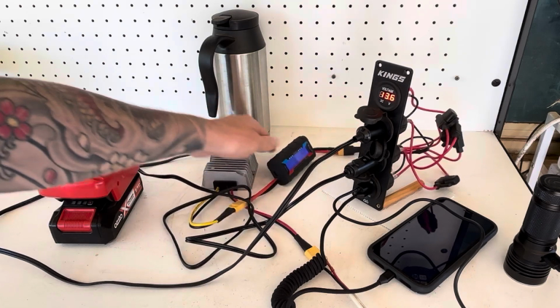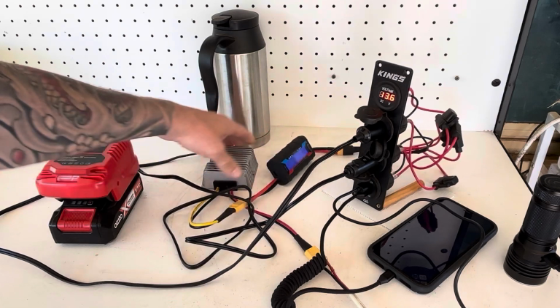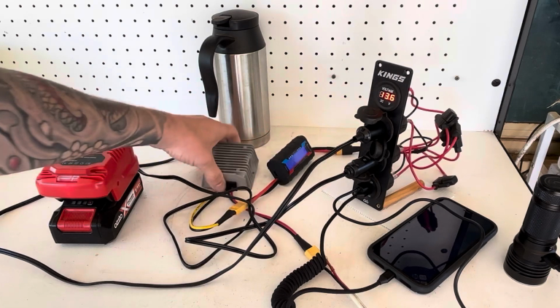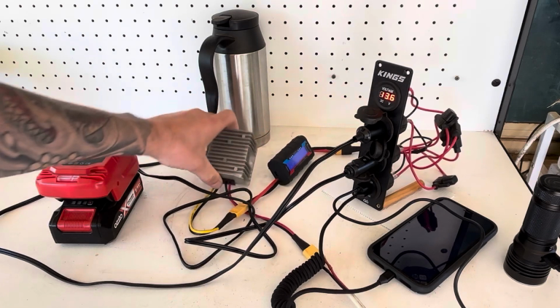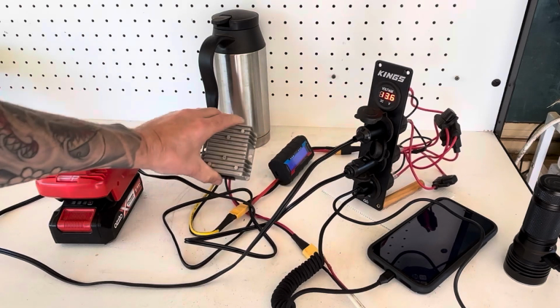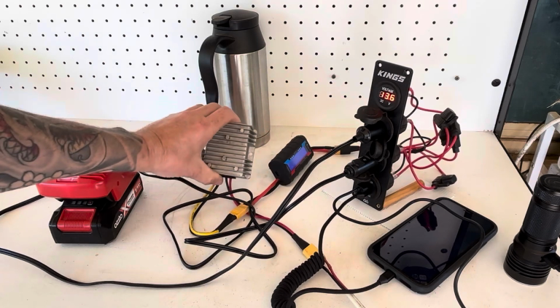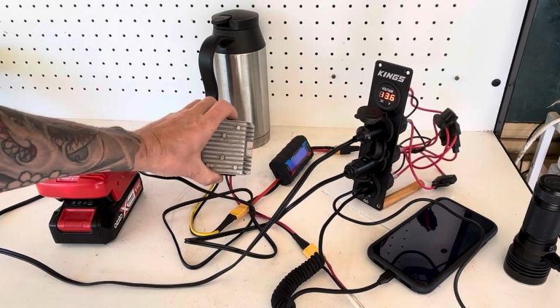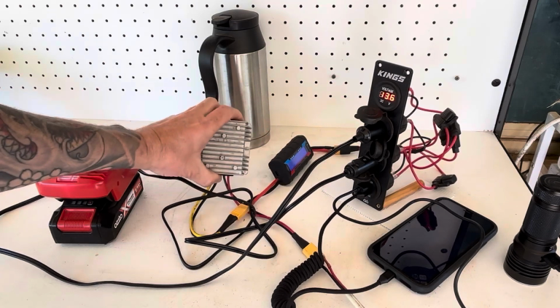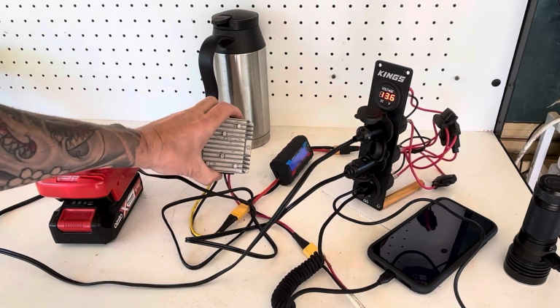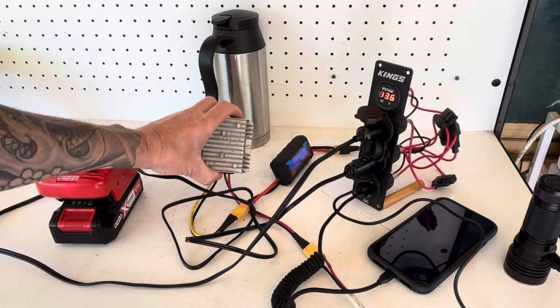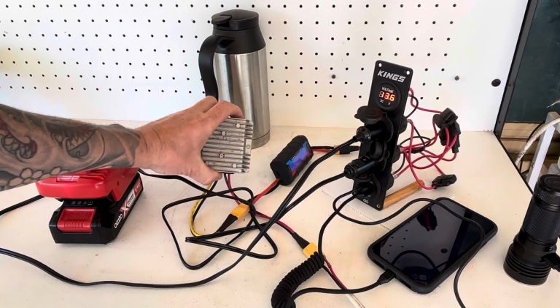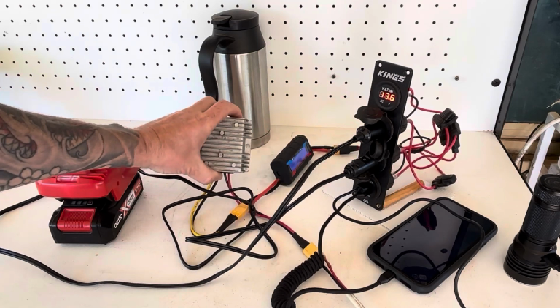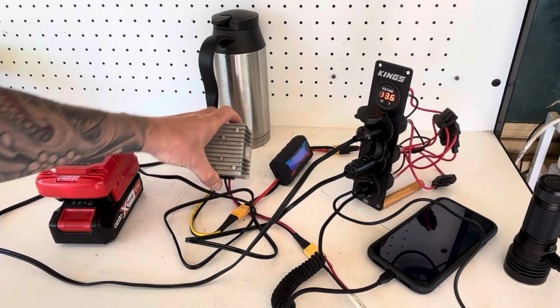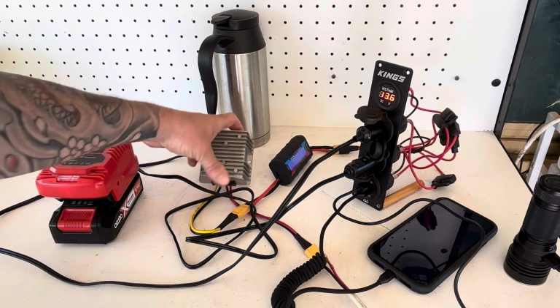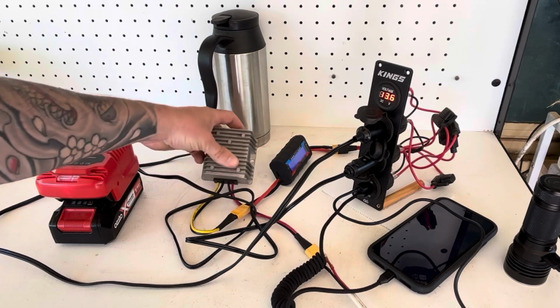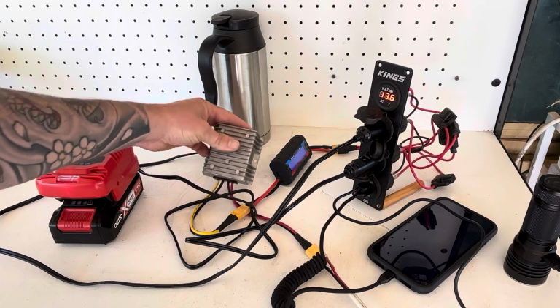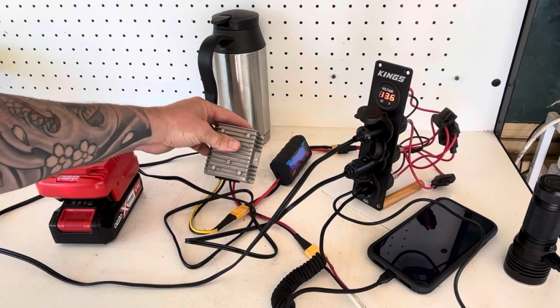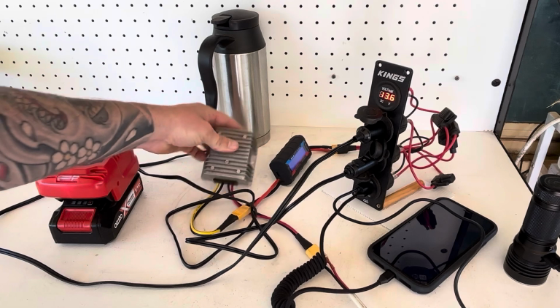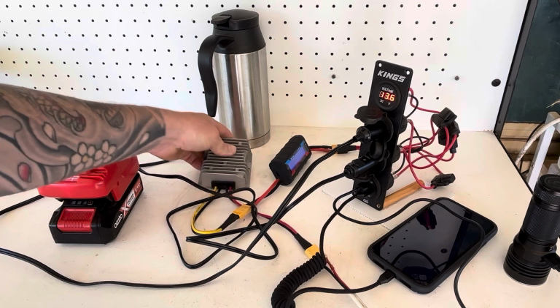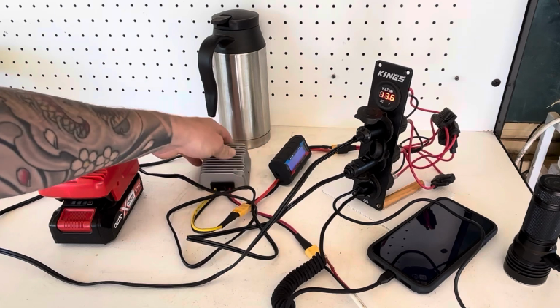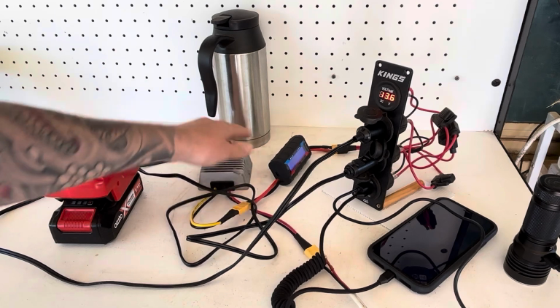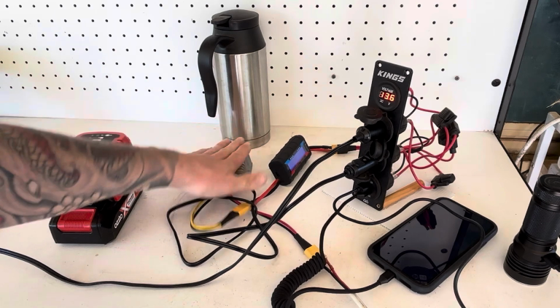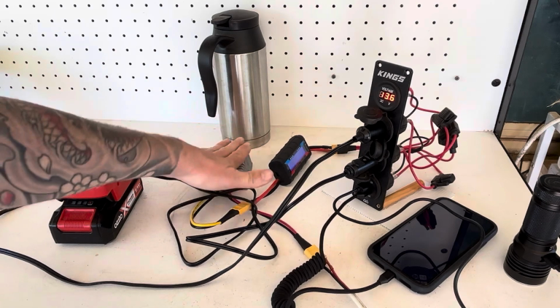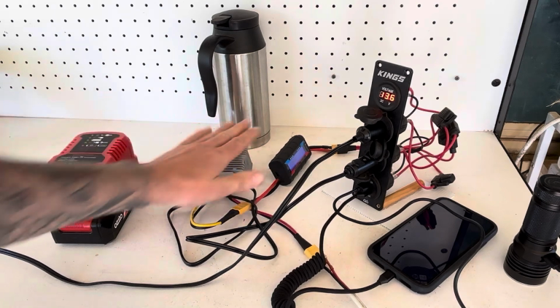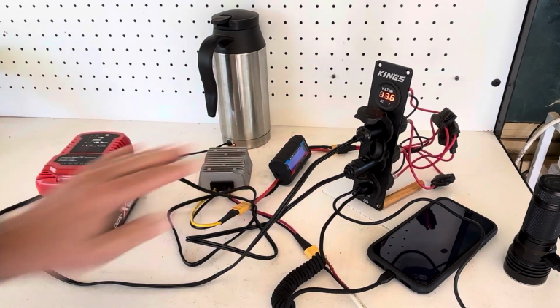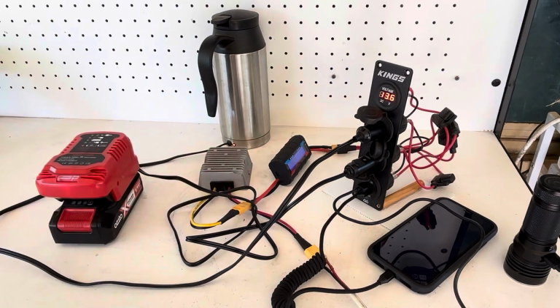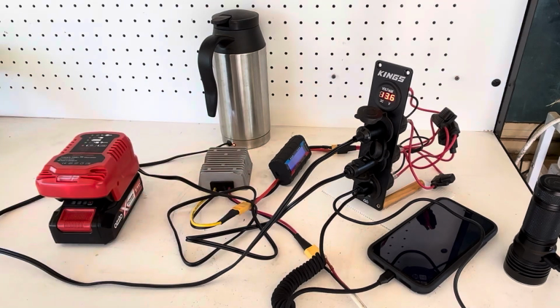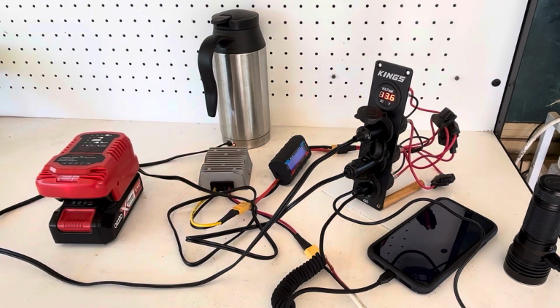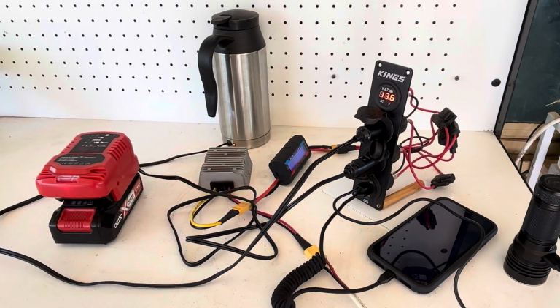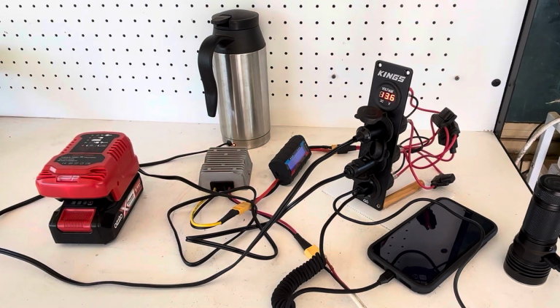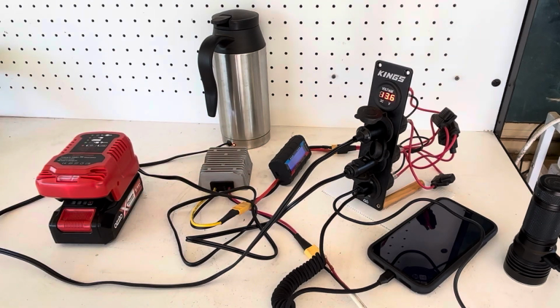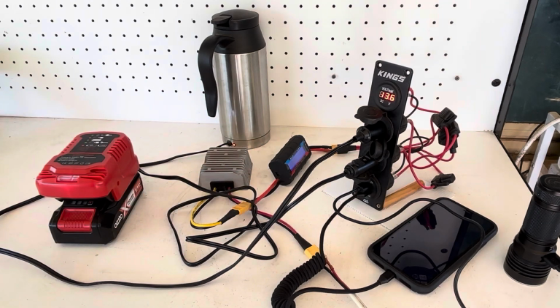These things do get a little bit warm when they're running, so keep that in mind. But that's all running fine.